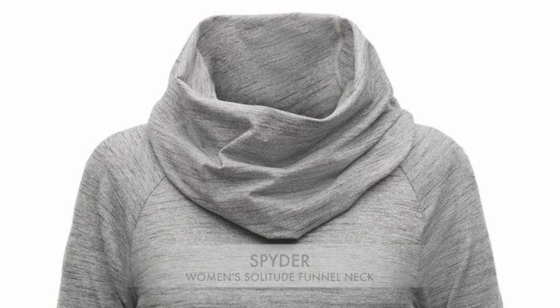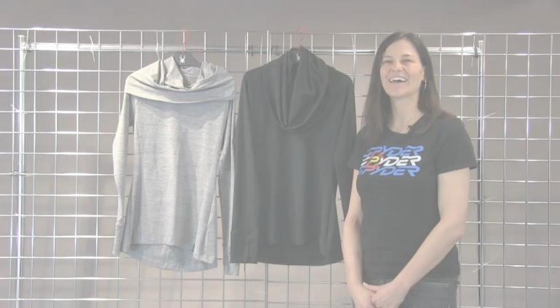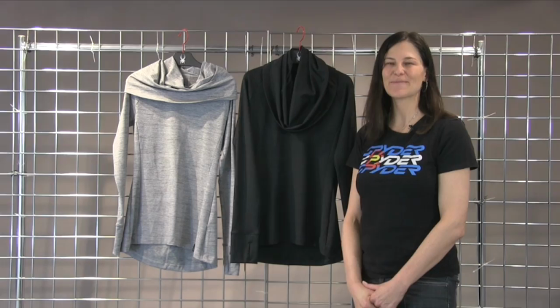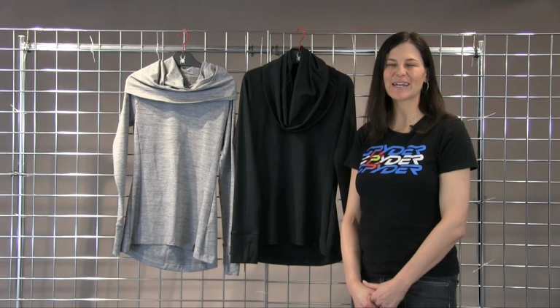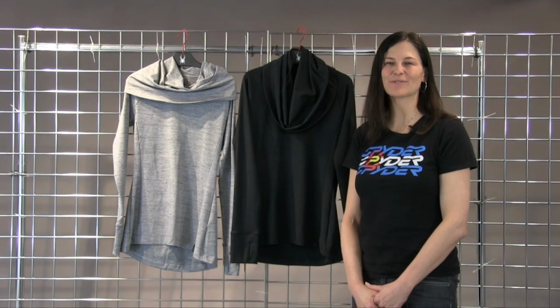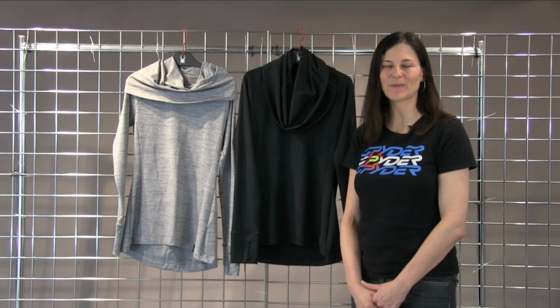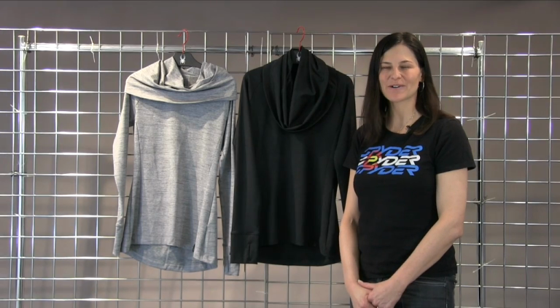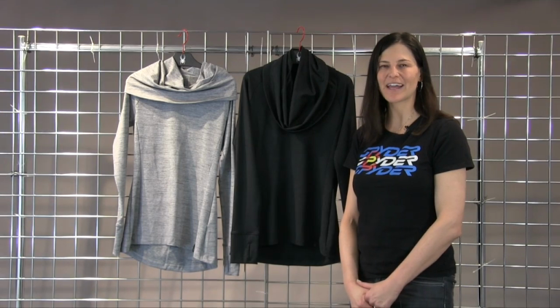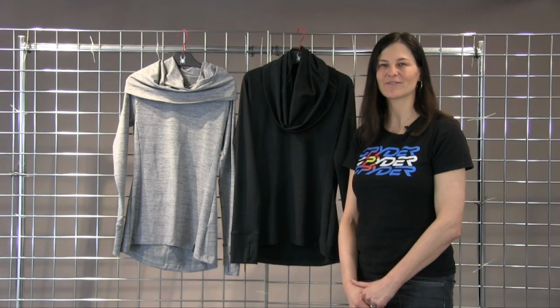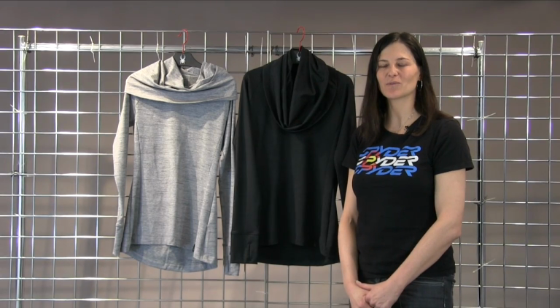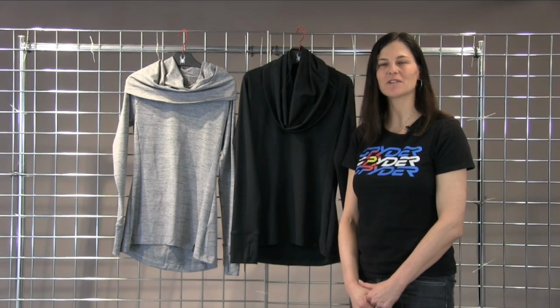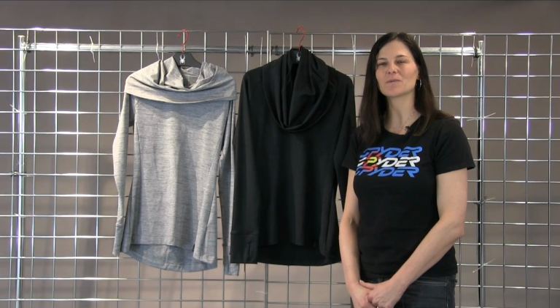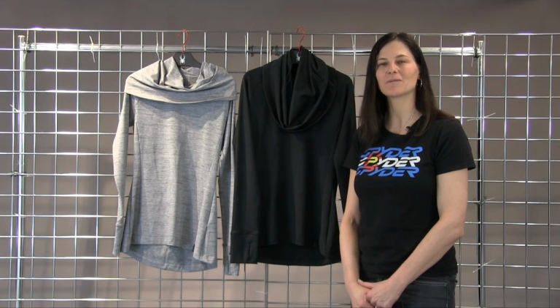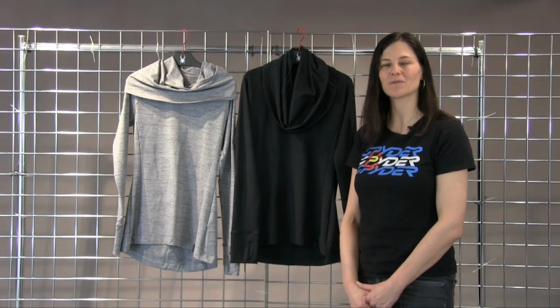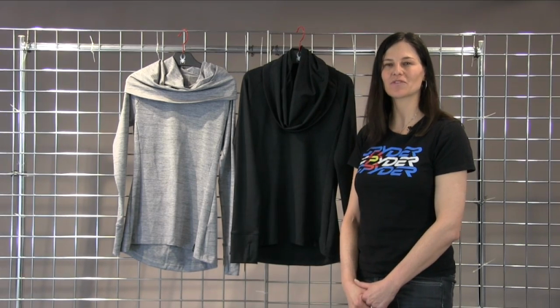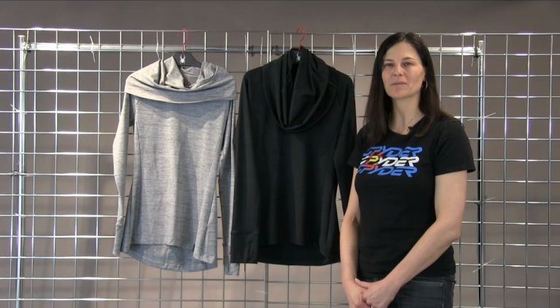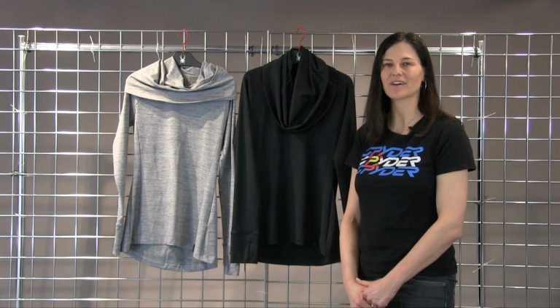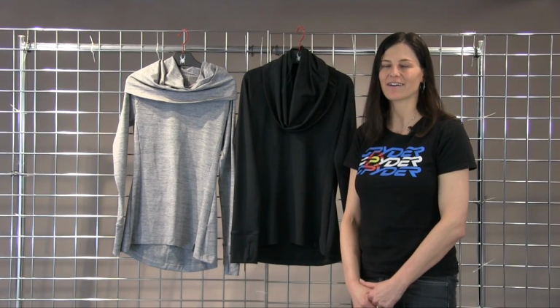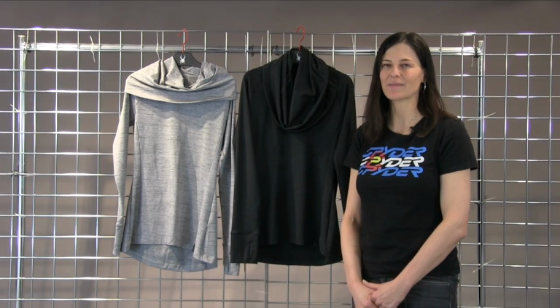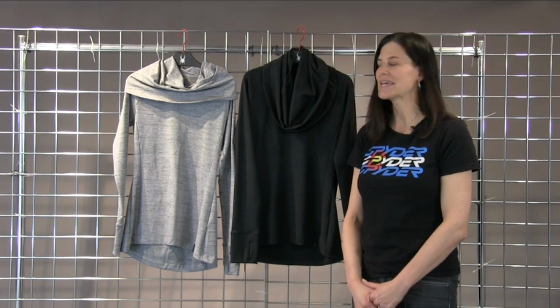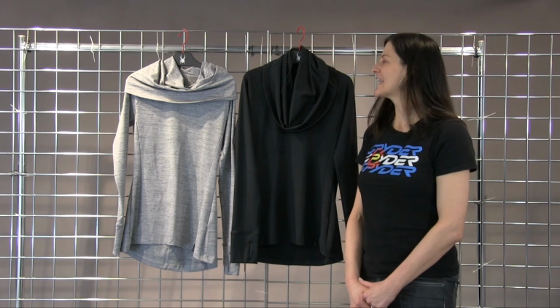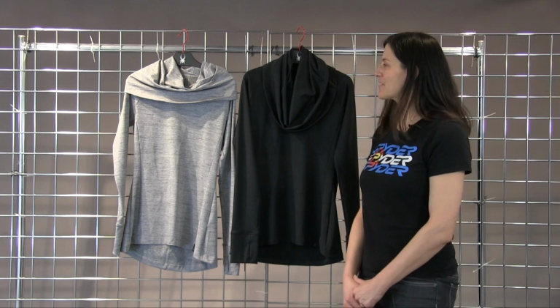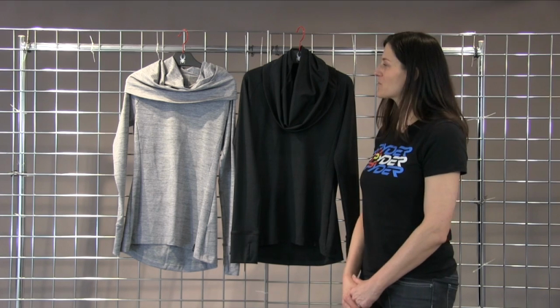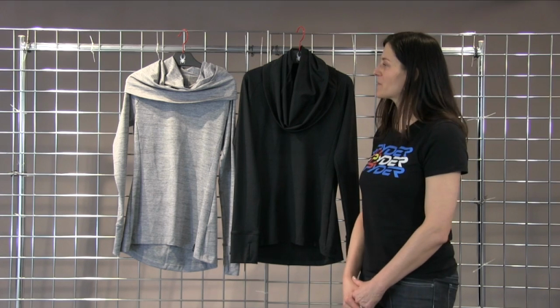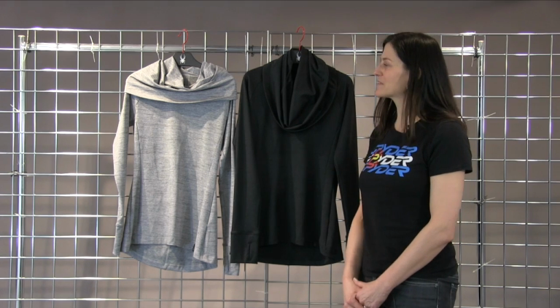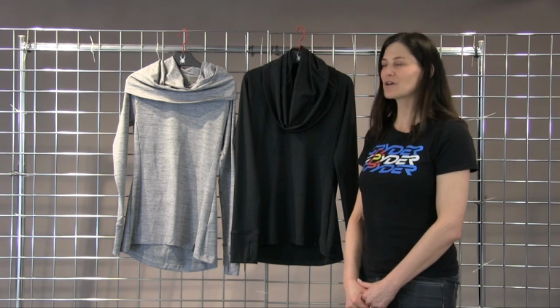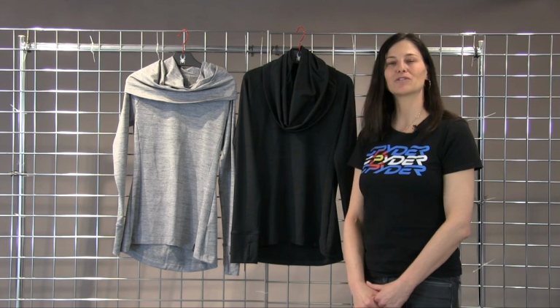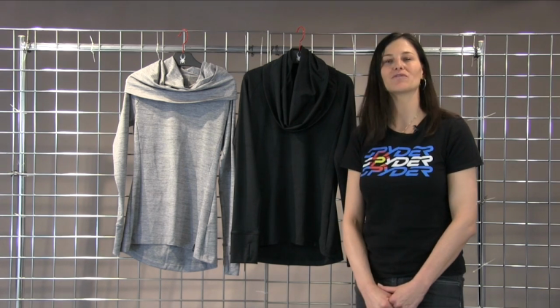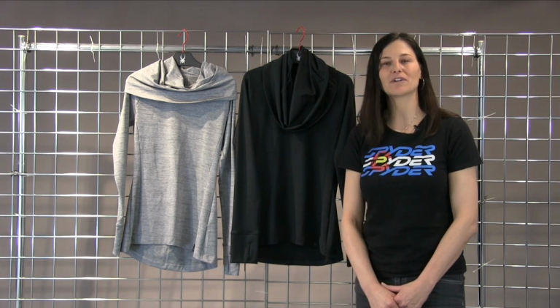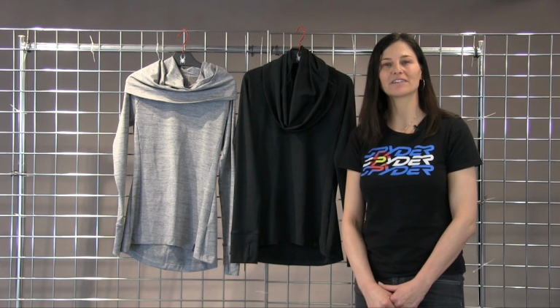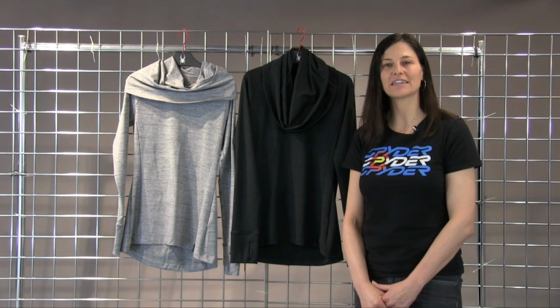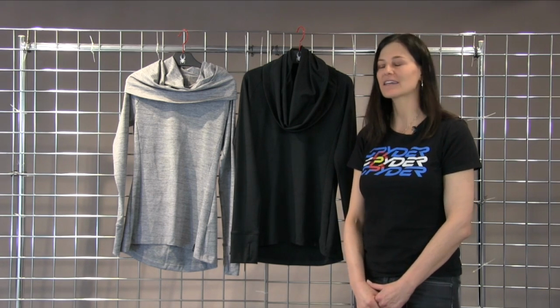Hi, I'm Heidi. I'm with Spyder Active Sports. Welcome to Winterwomen.com. Here I have the Women's Solitude Funnel T-neck.